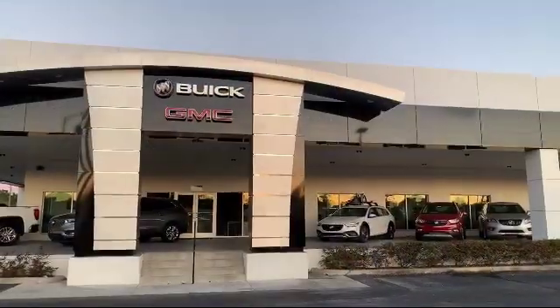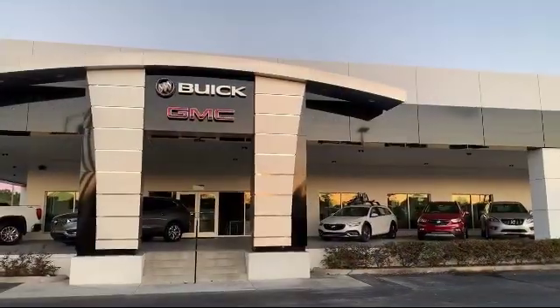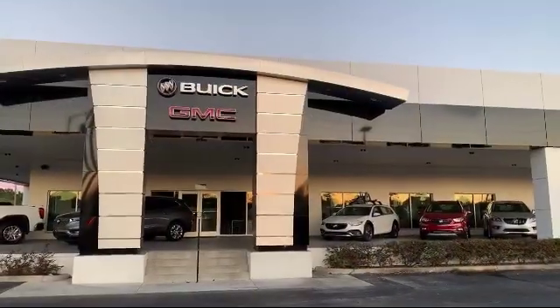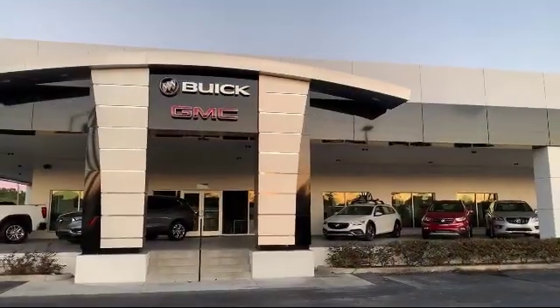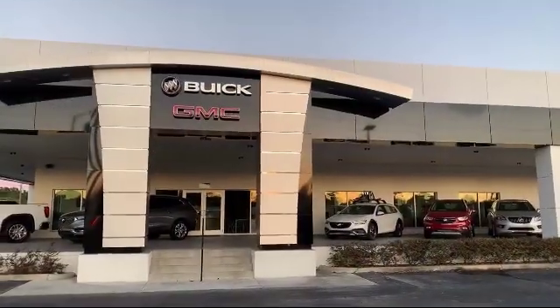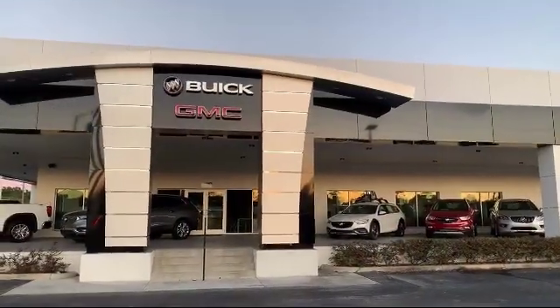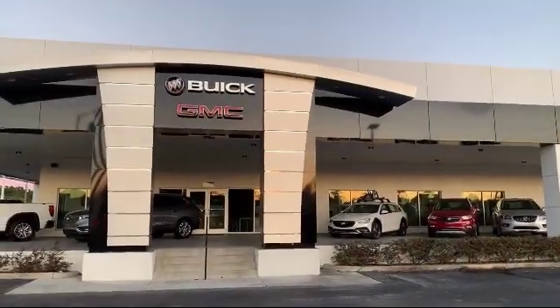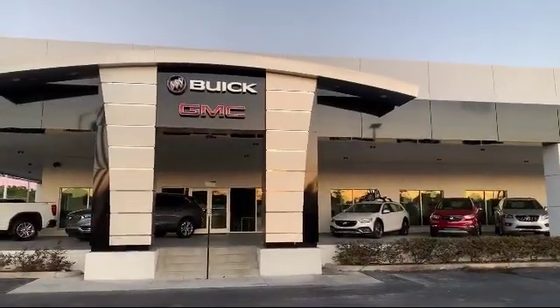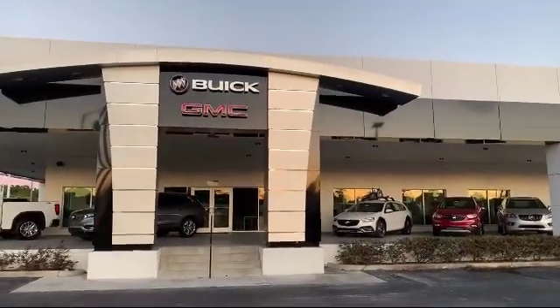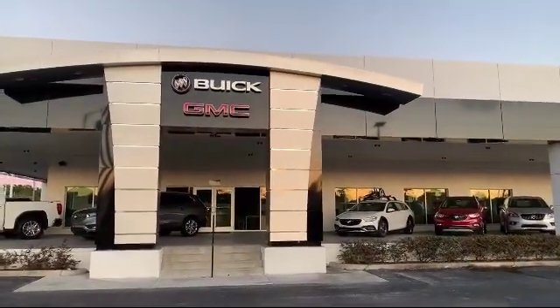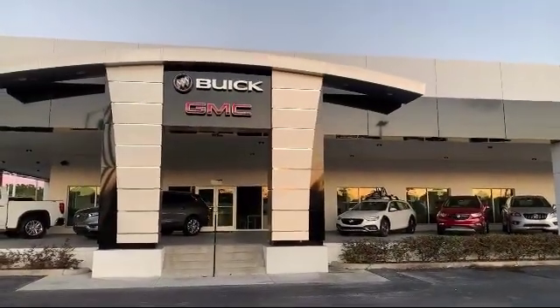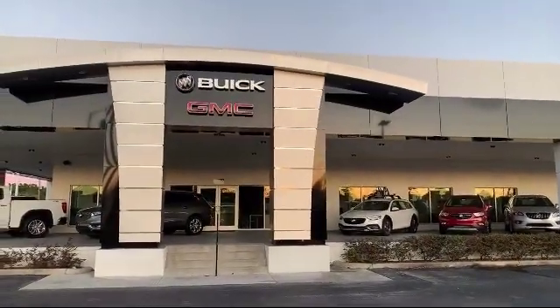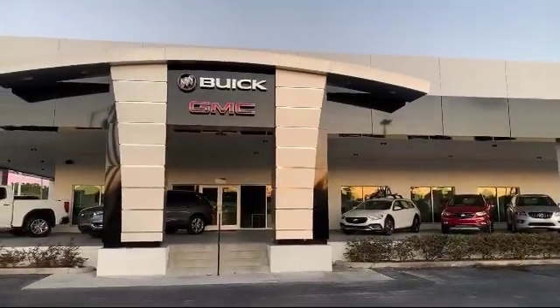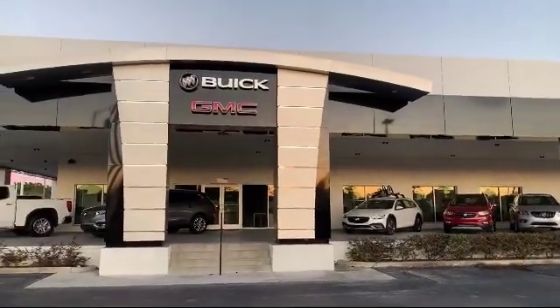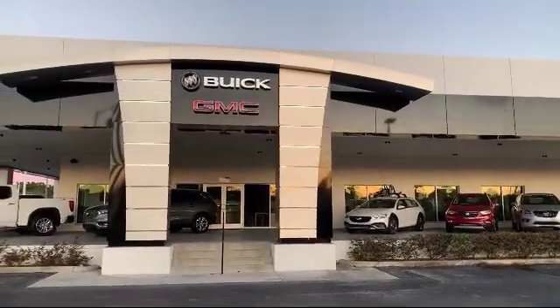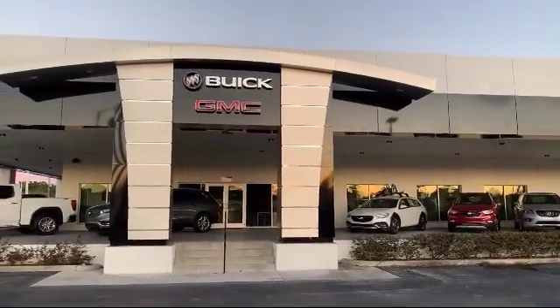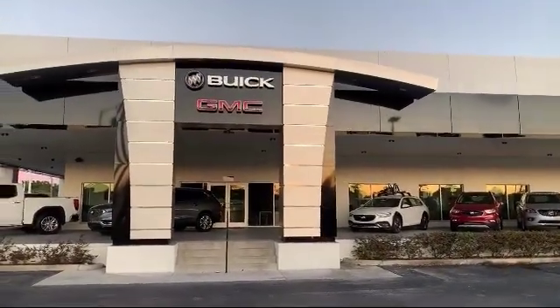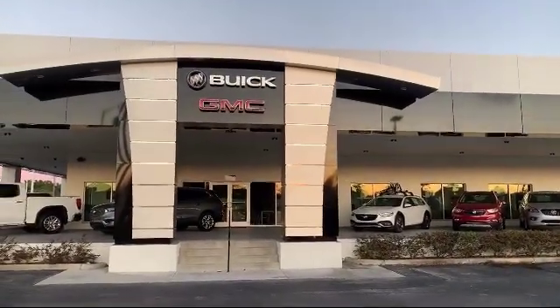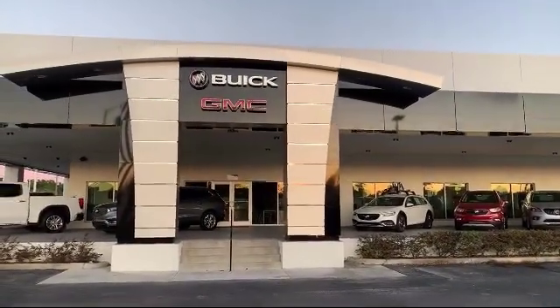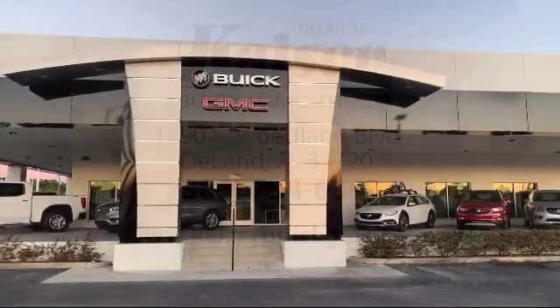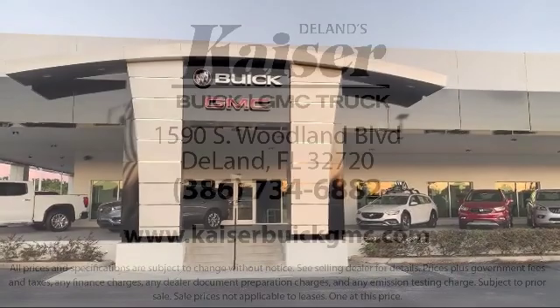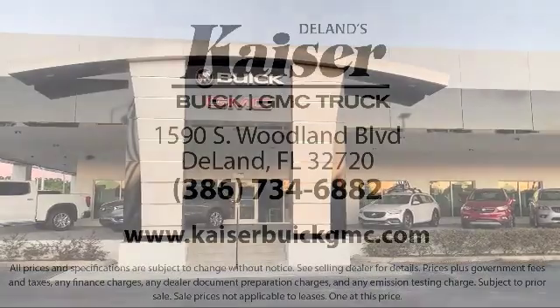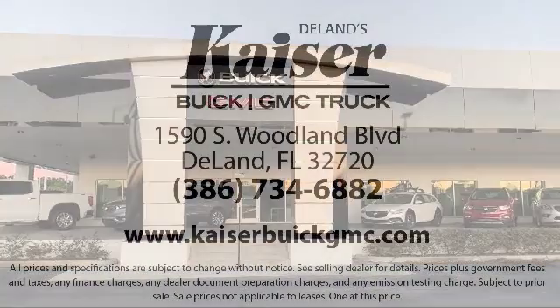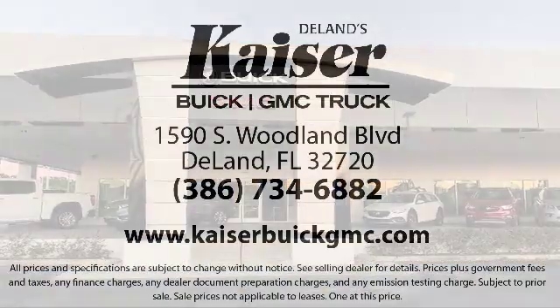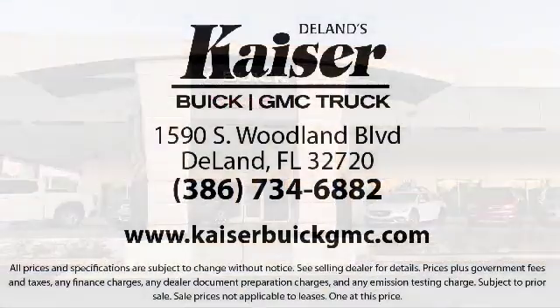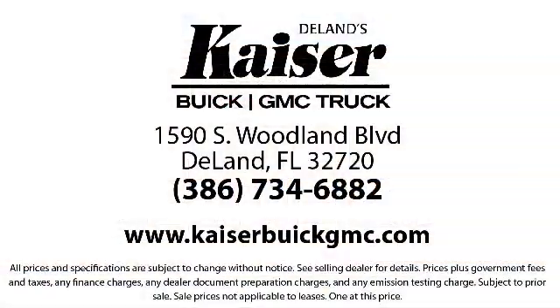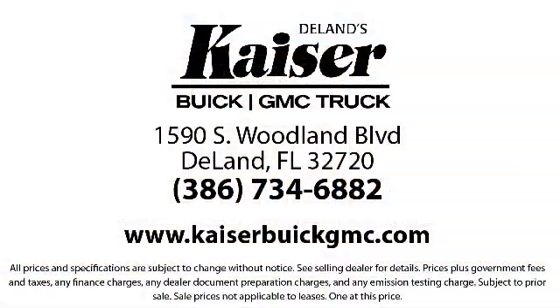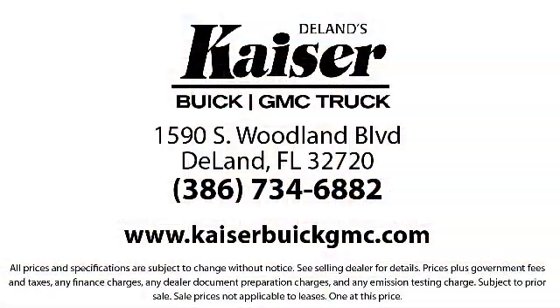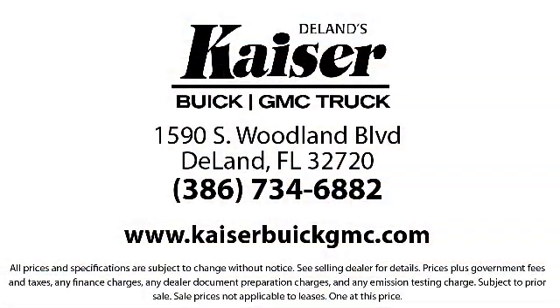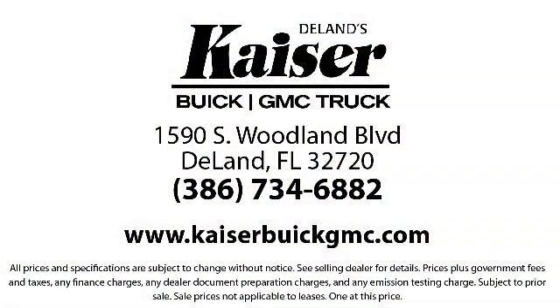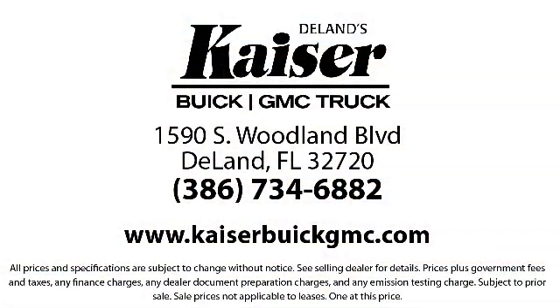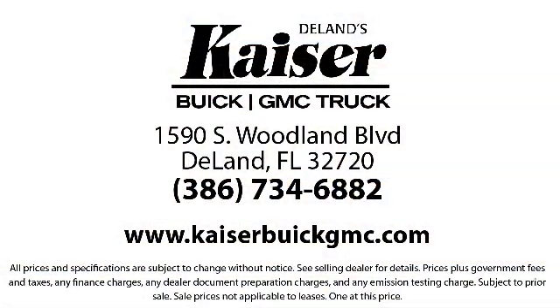Kaiser Buick GMC Truck is located at 1590 South Woodland Boulevard in DeLand.